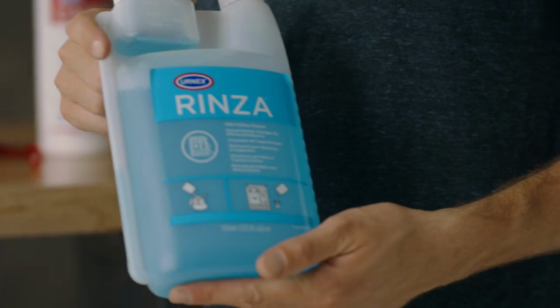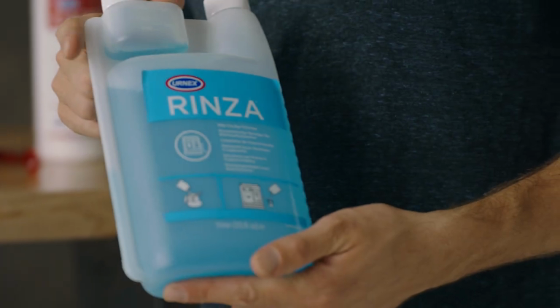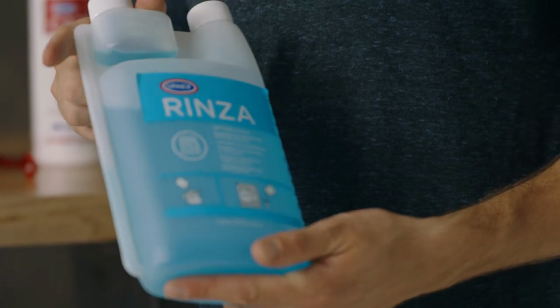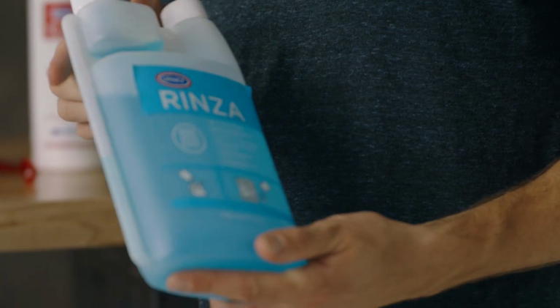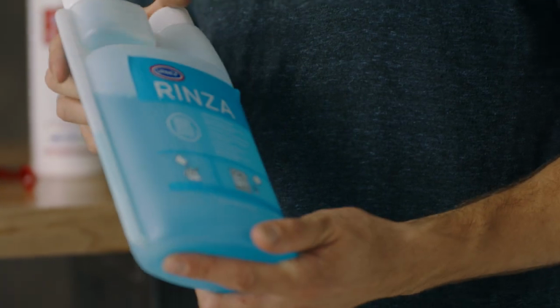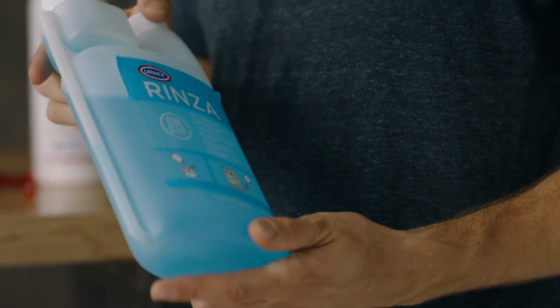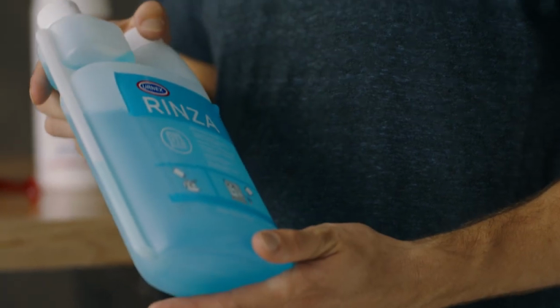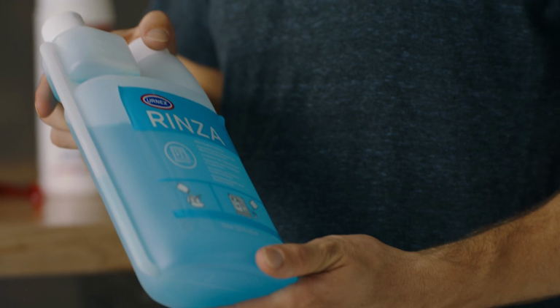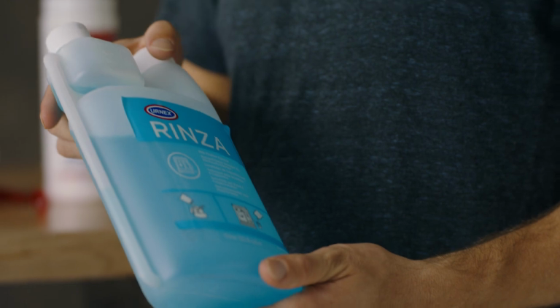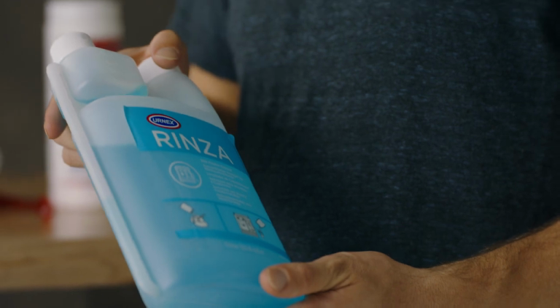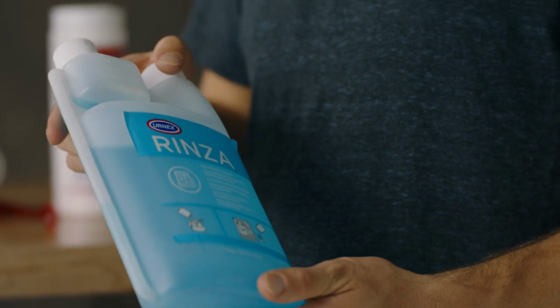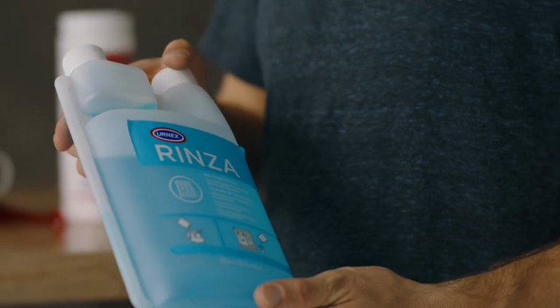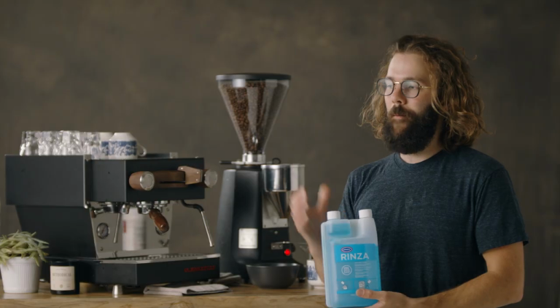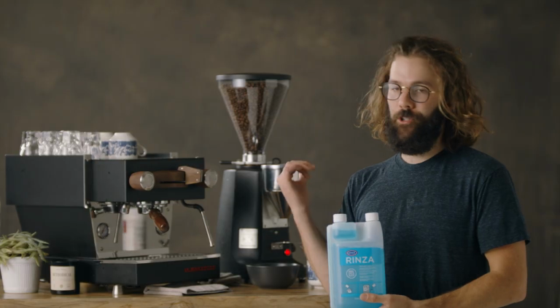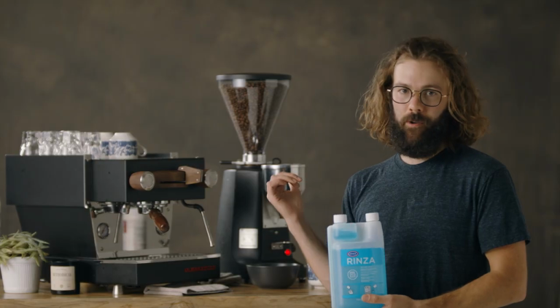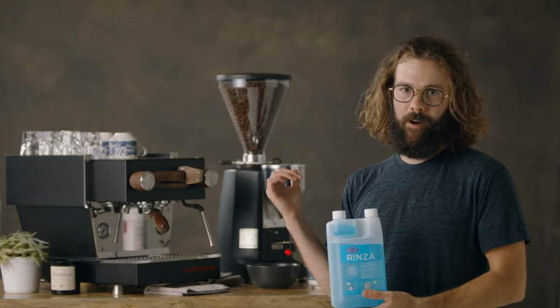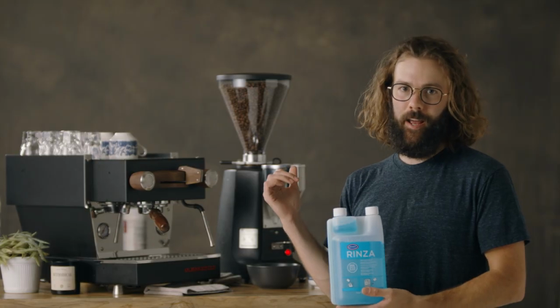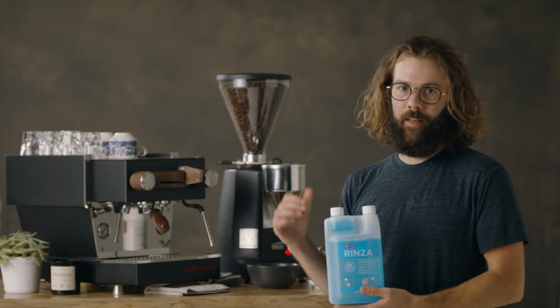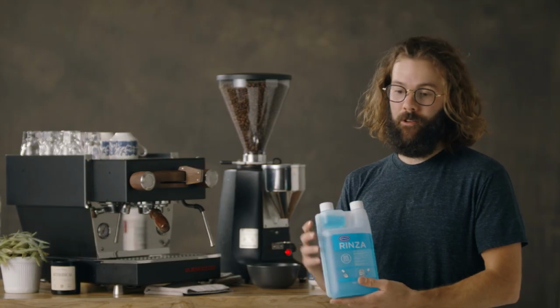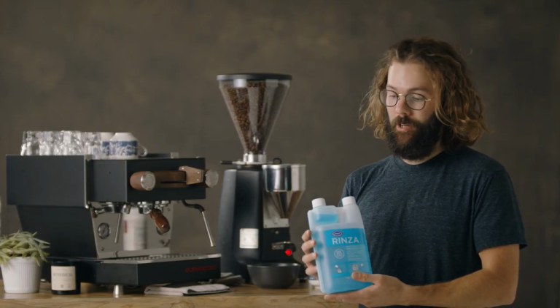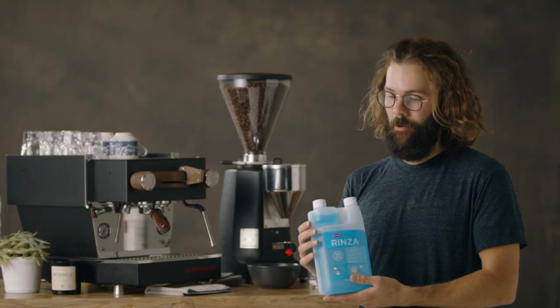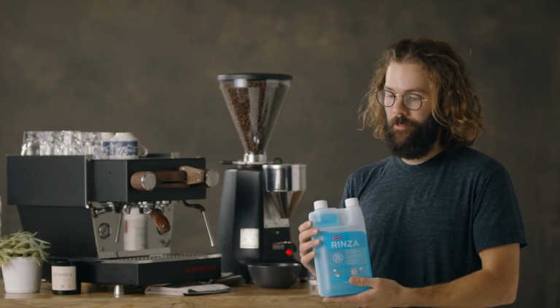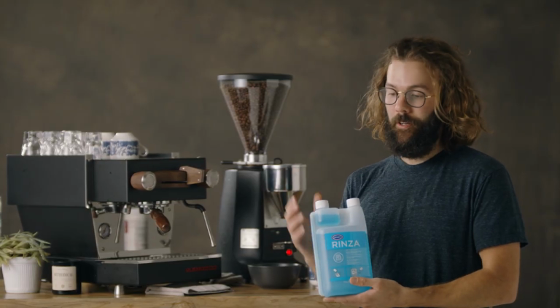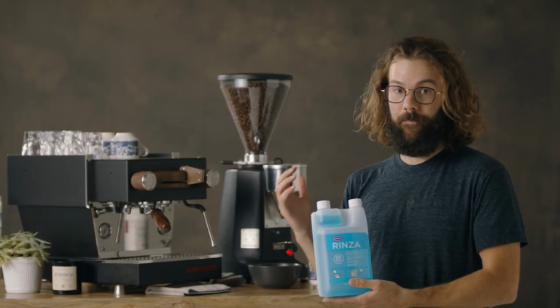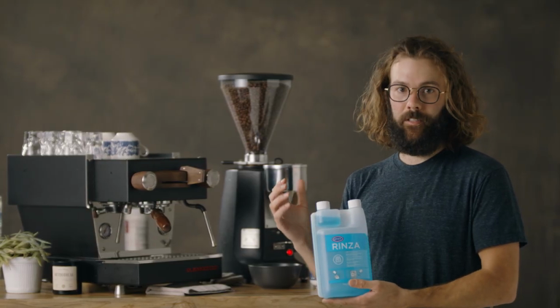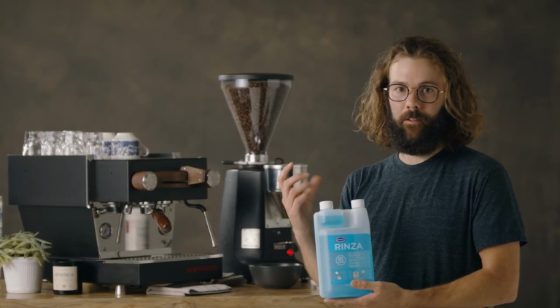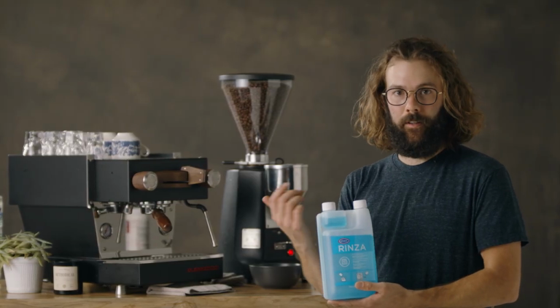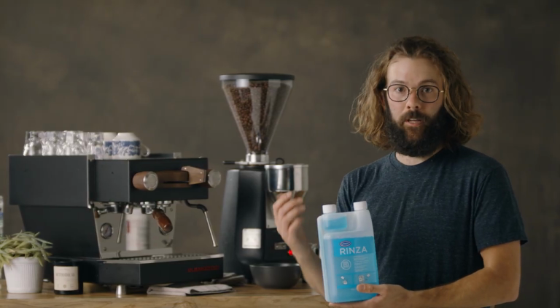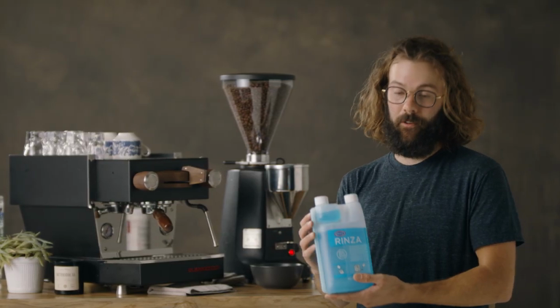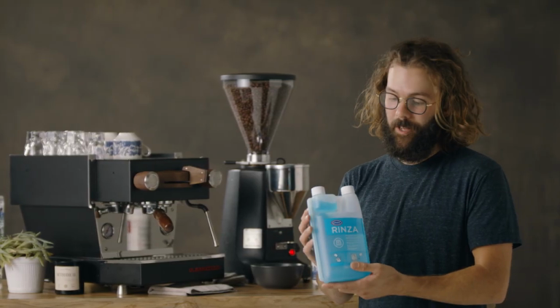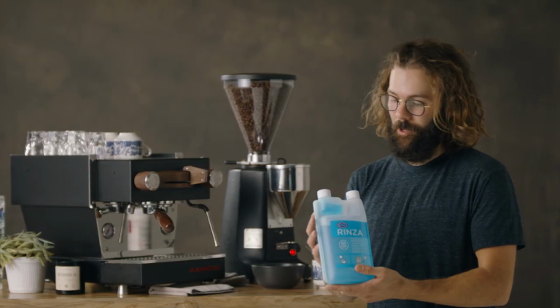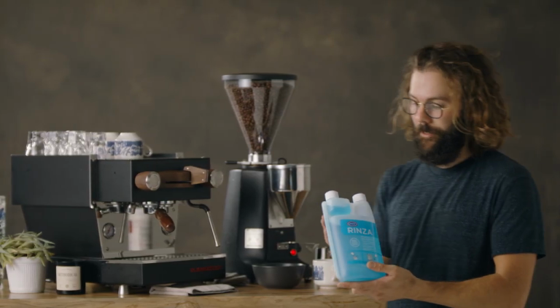This is Rinza, and if you don't have that, I'm going to show you a way that you can use Kafiza to clean the tip of your steam wand.